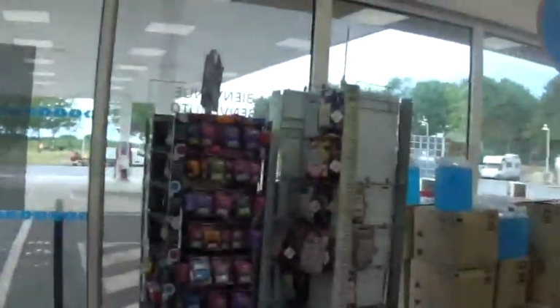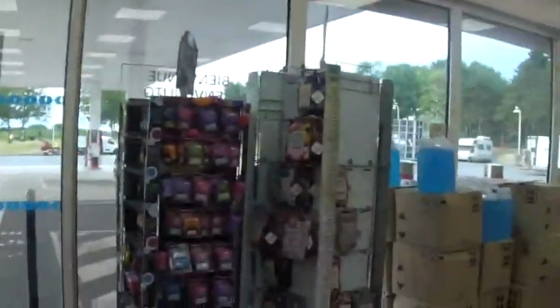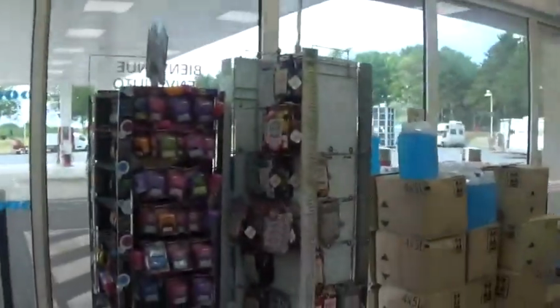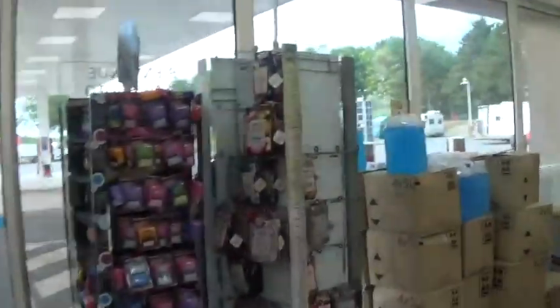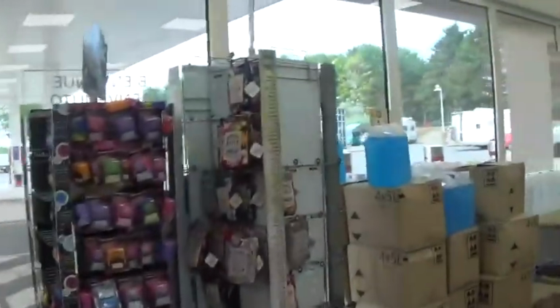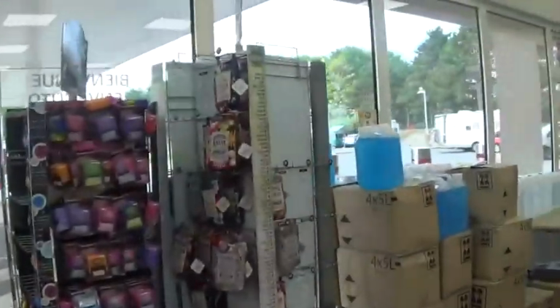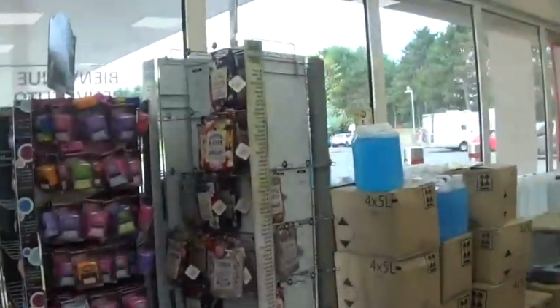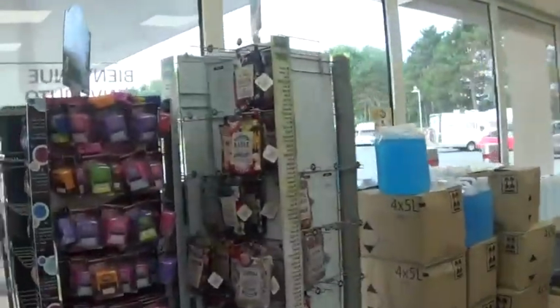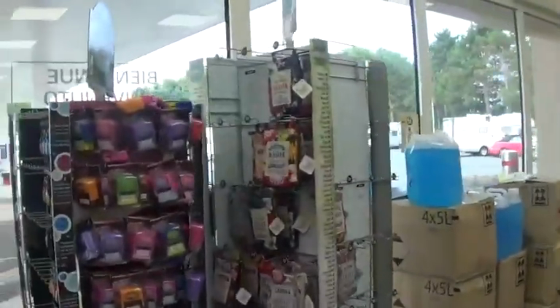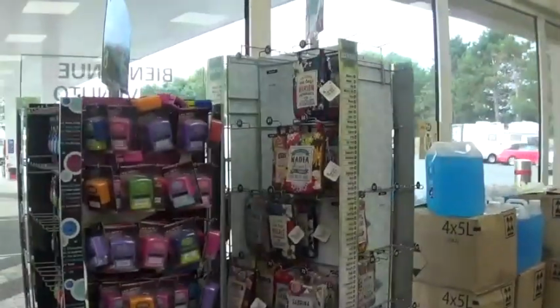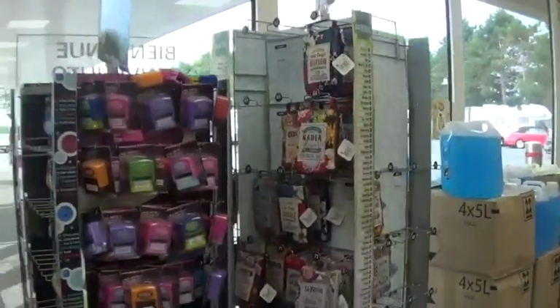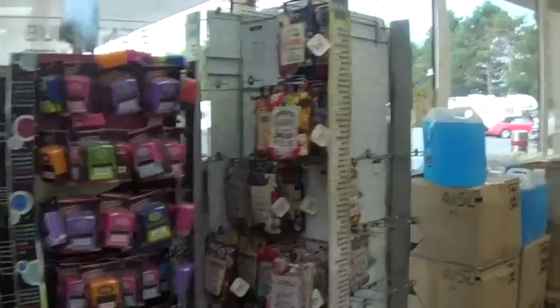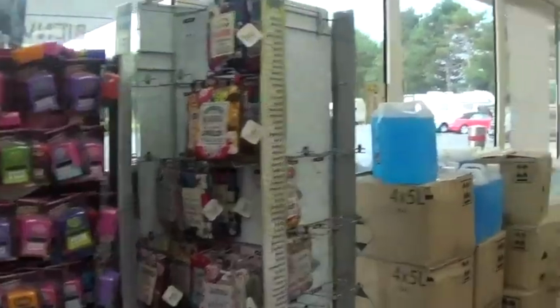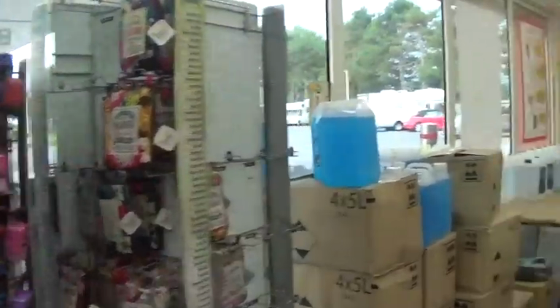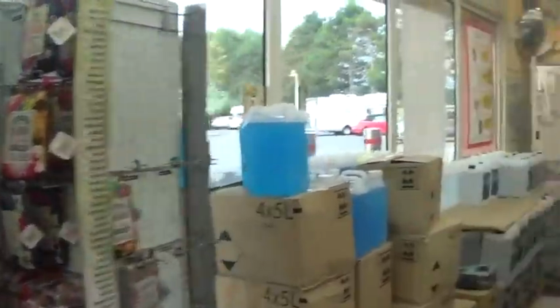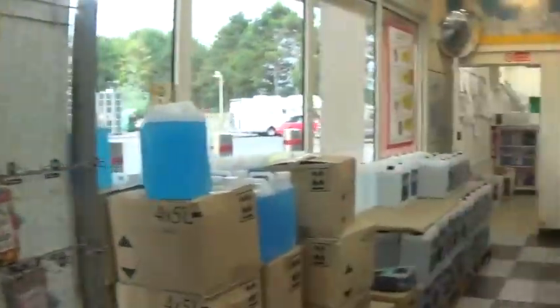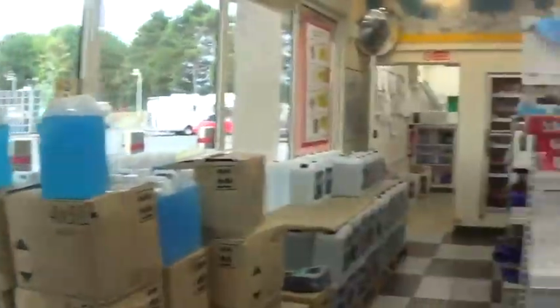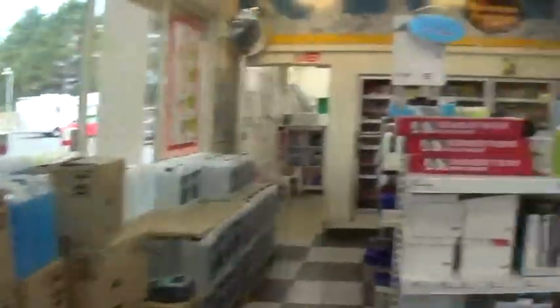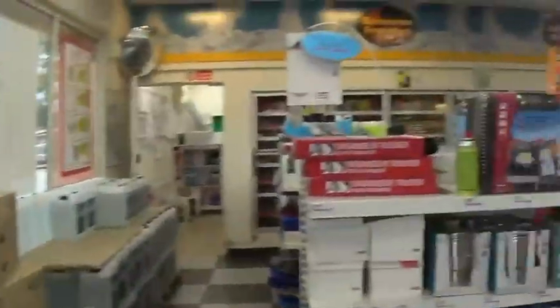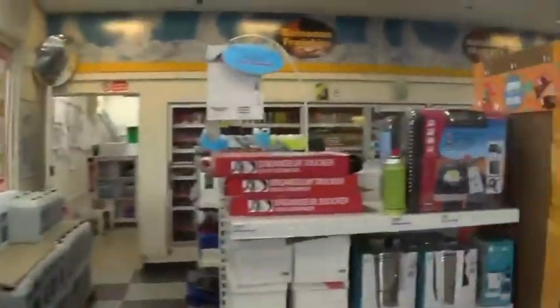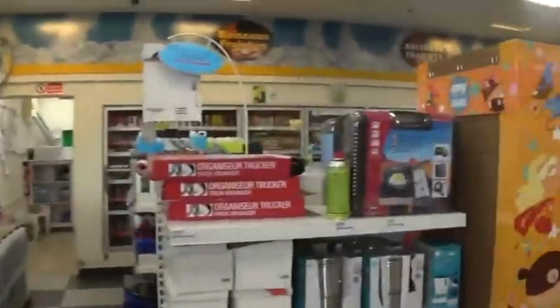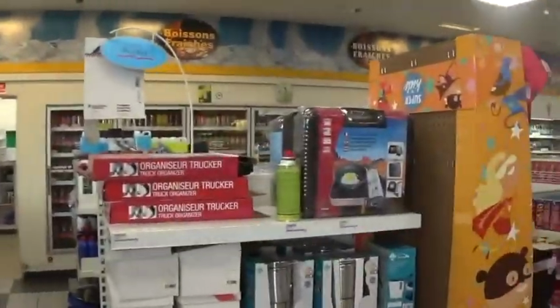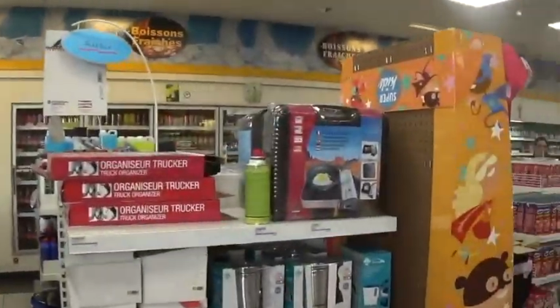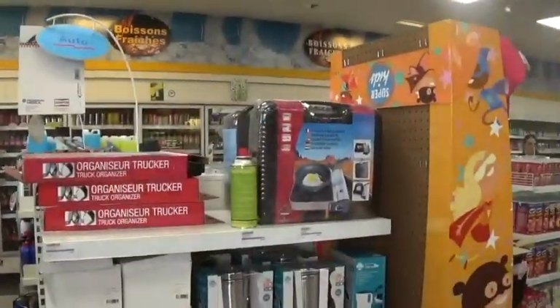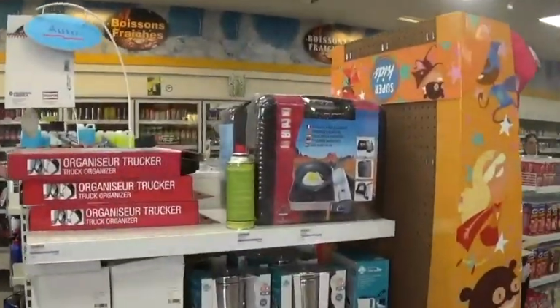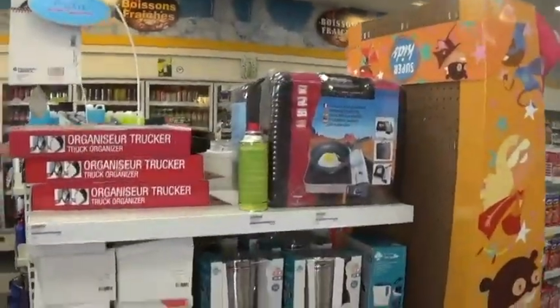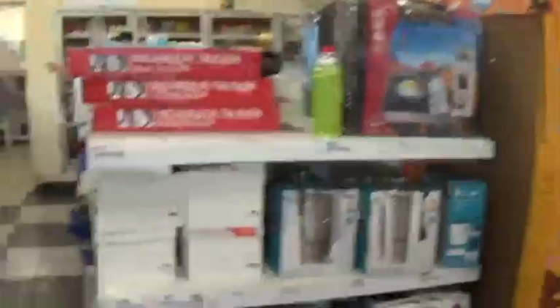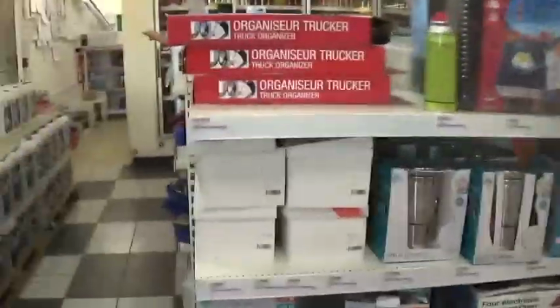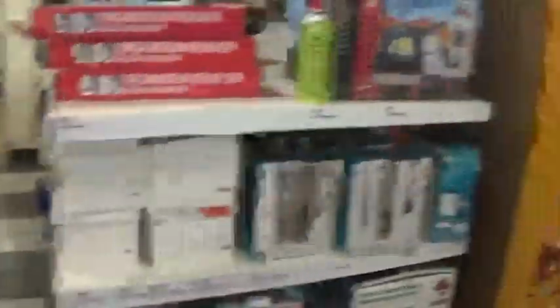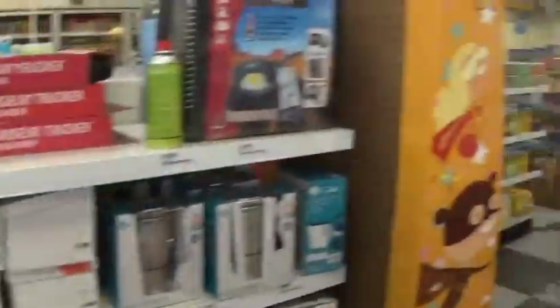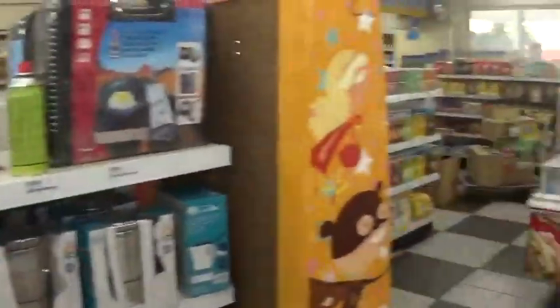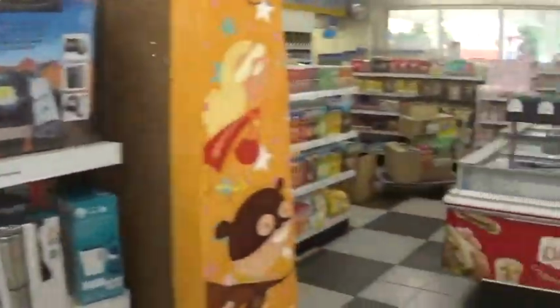They've also got little novelties and car accessories.